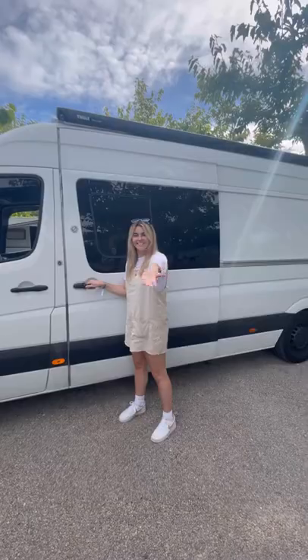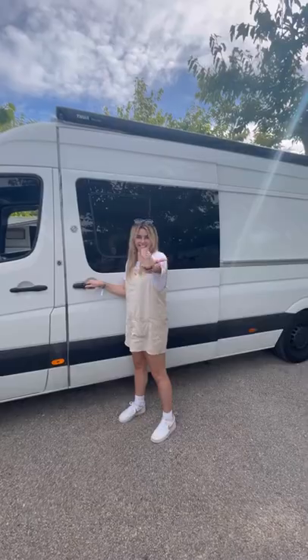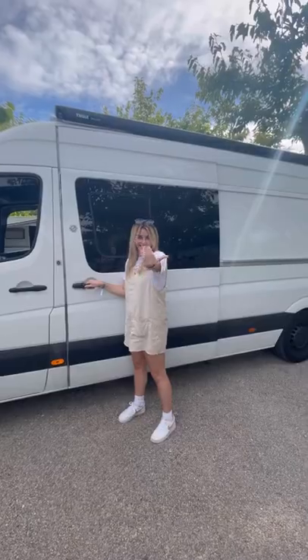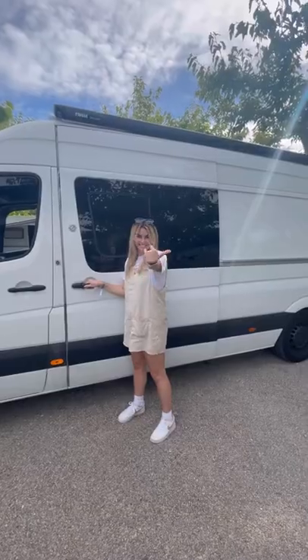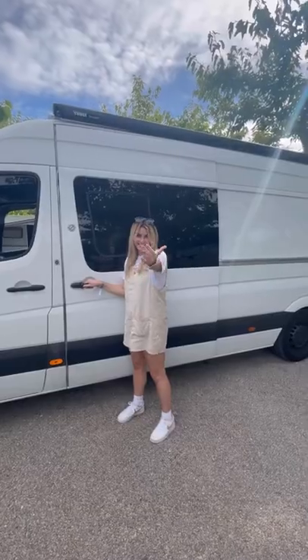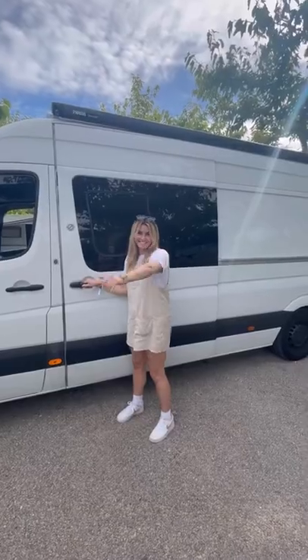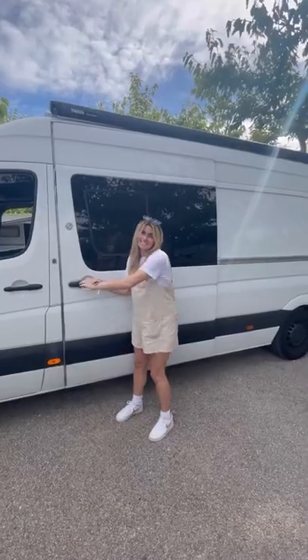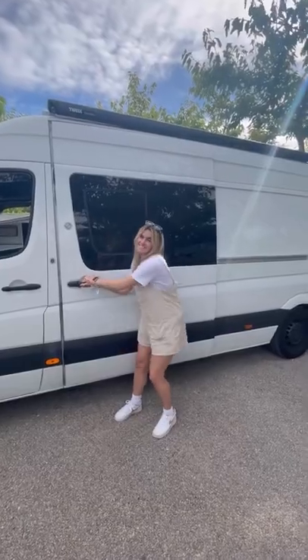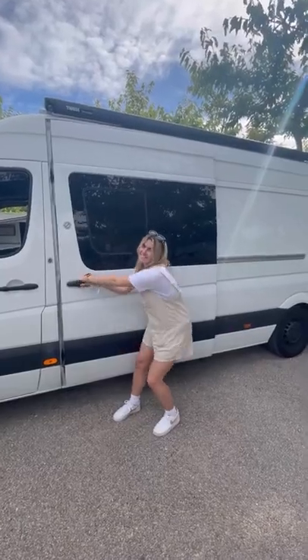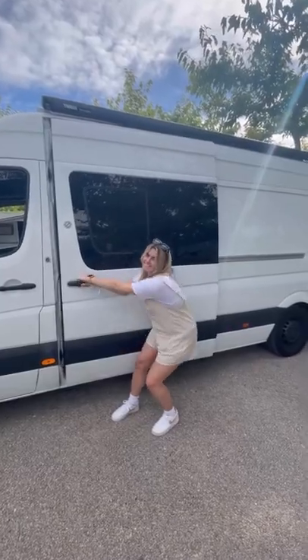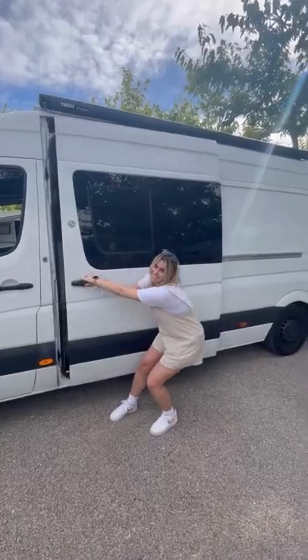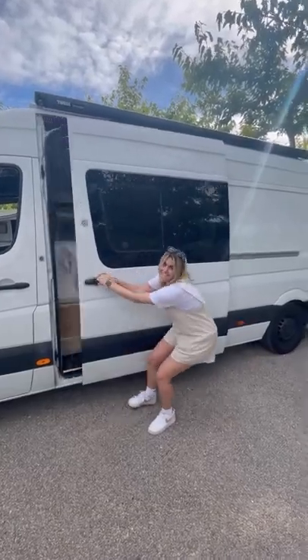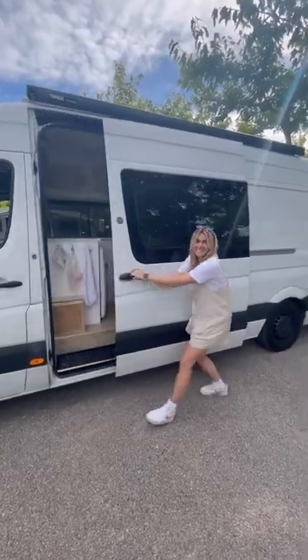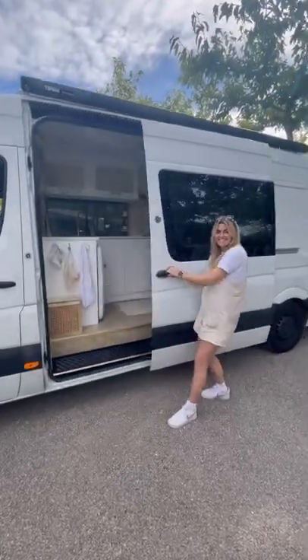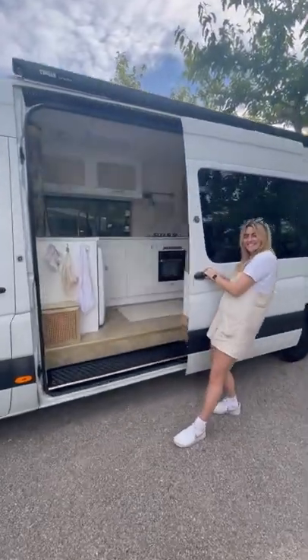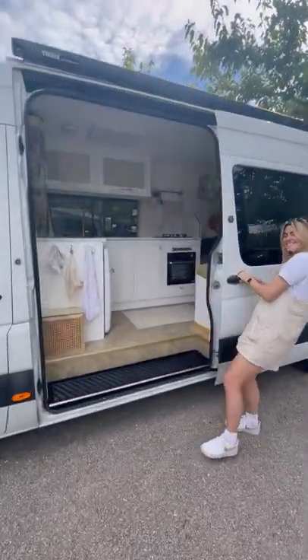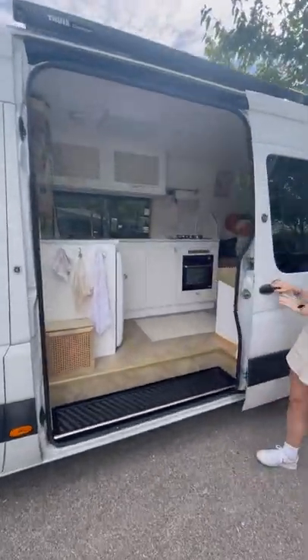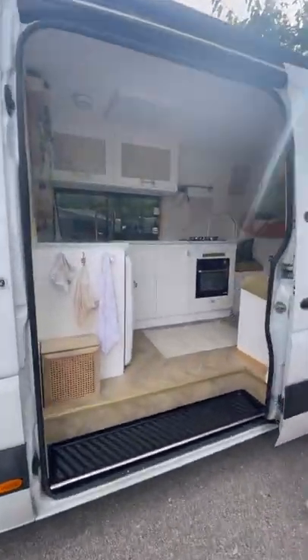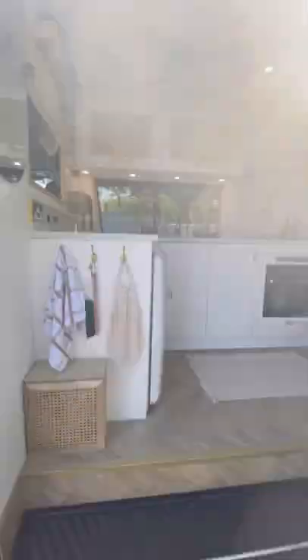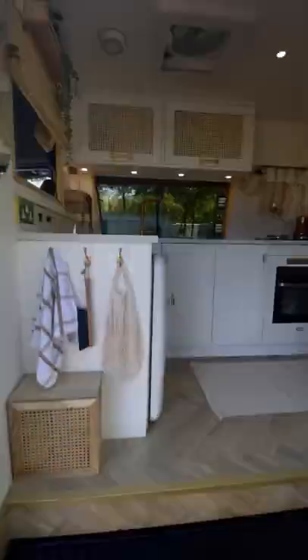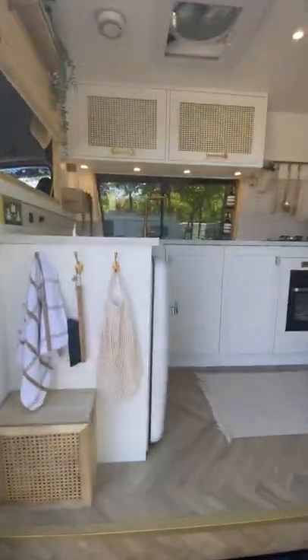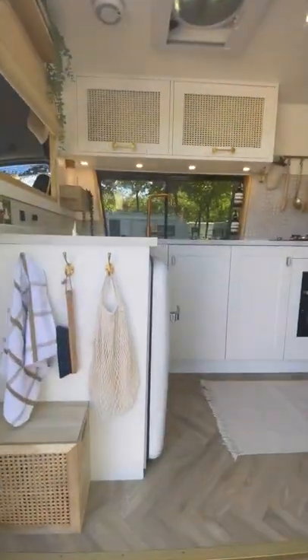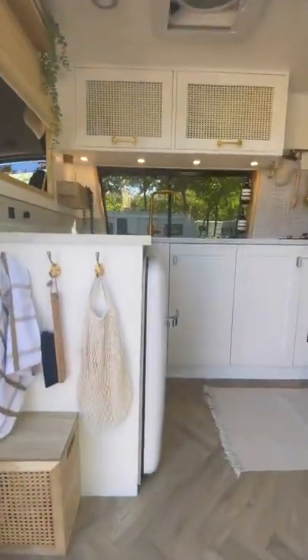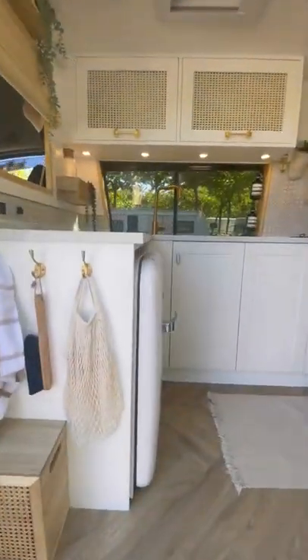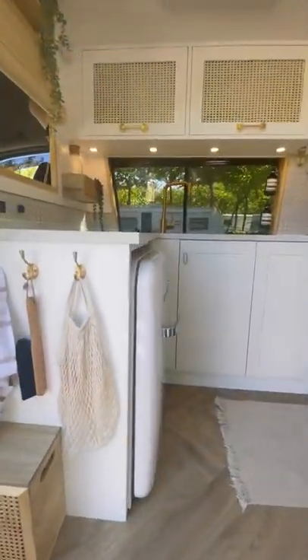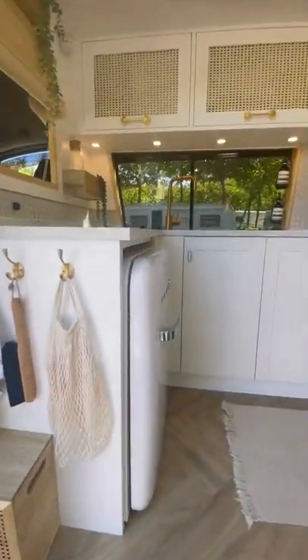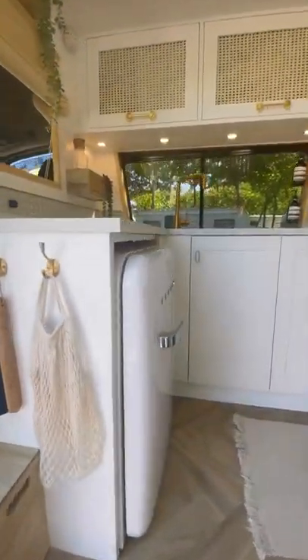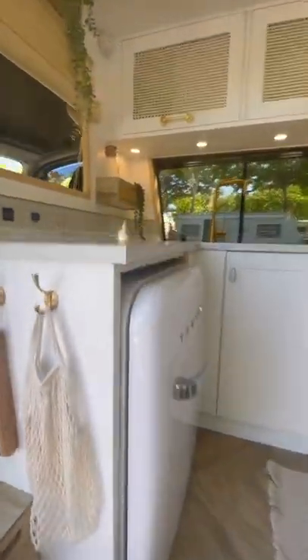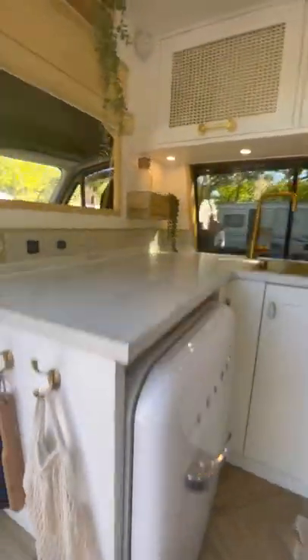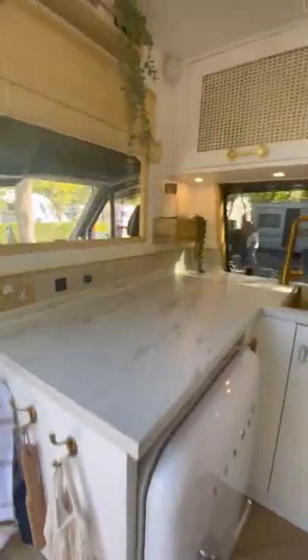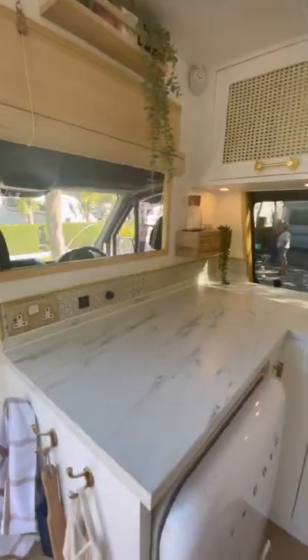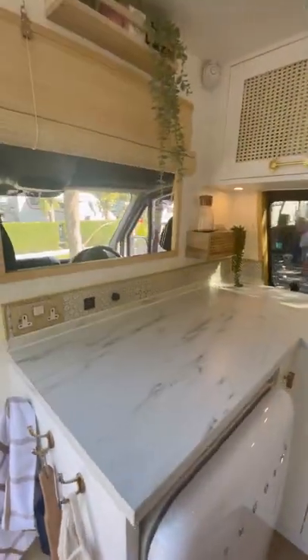Welcome to Two Bows One Van. Today is the day that we finally get to show you our tiny home on wheels. Let's get into it.